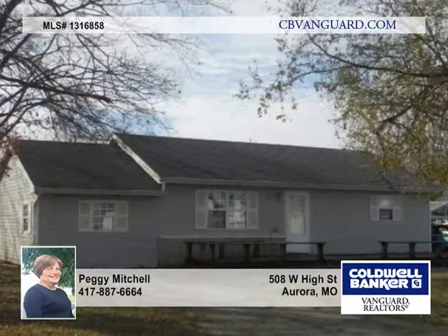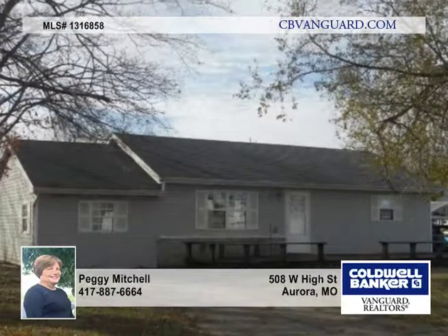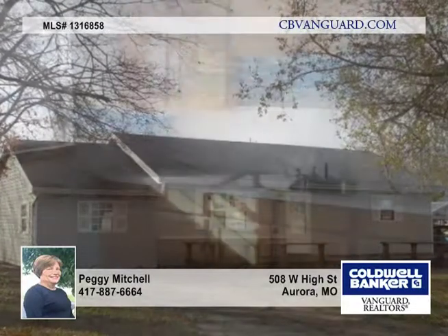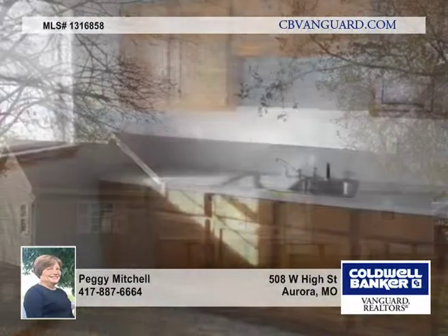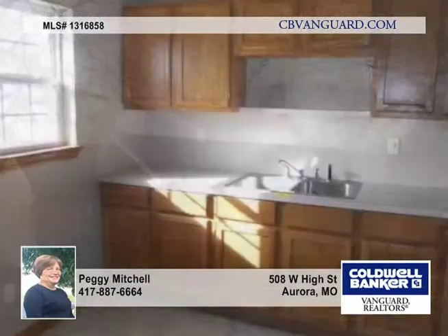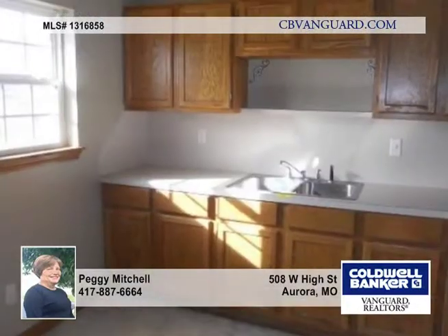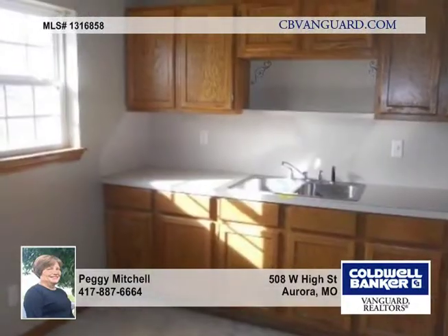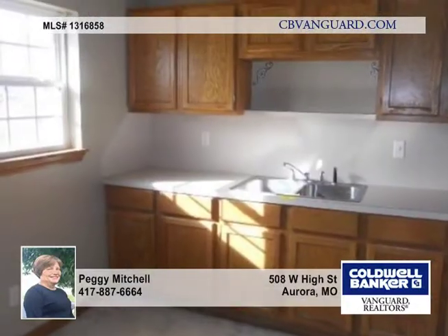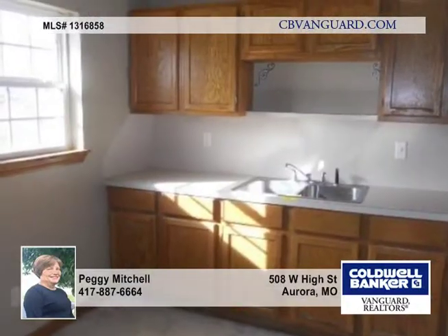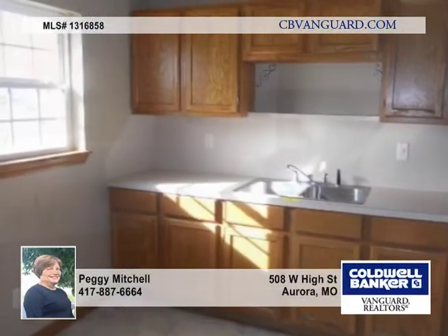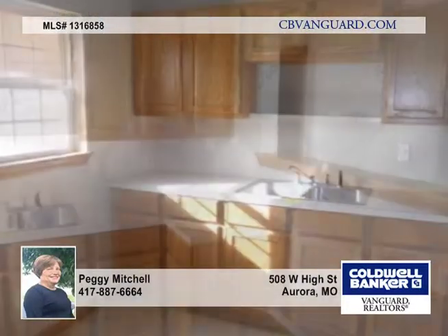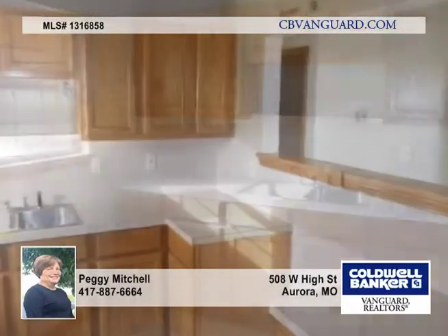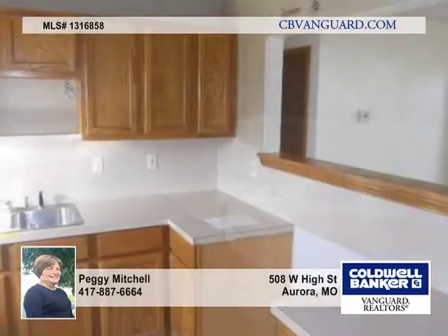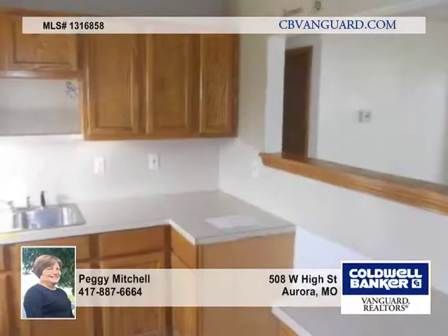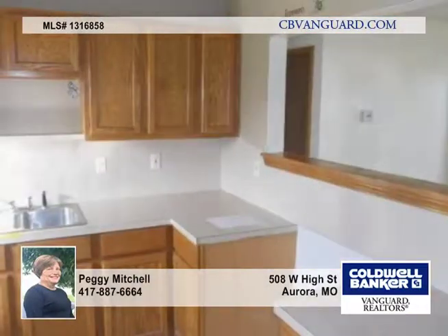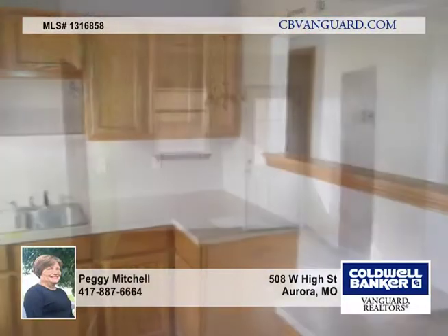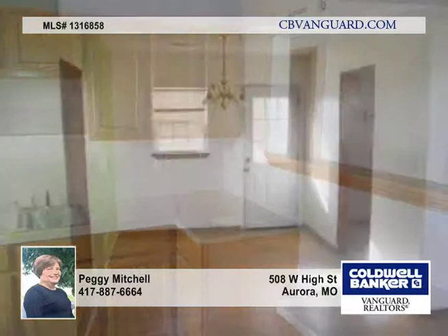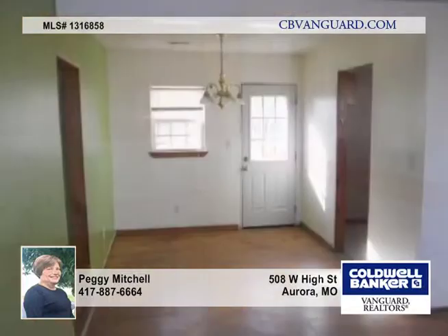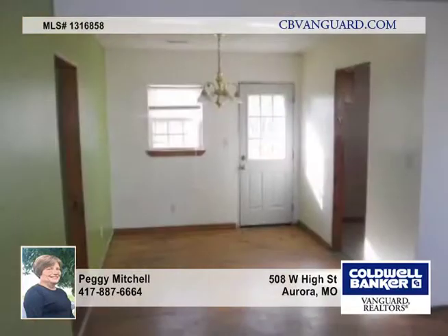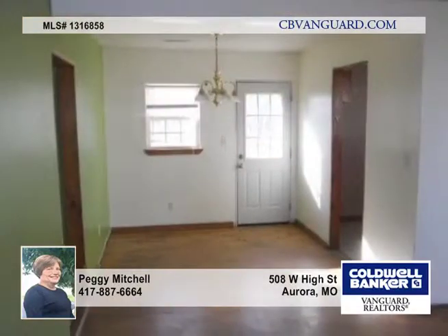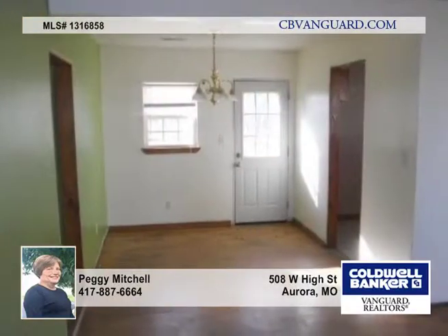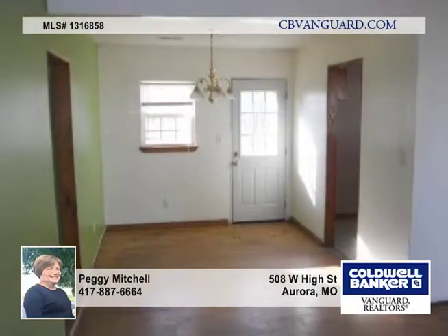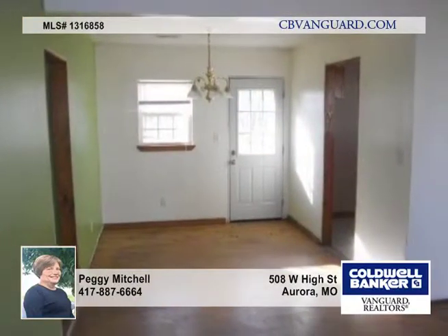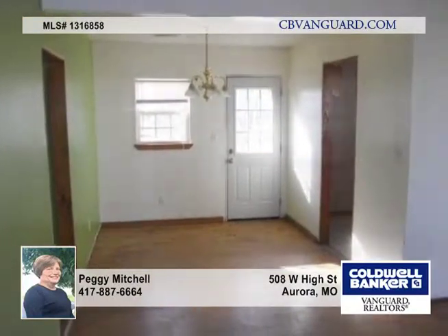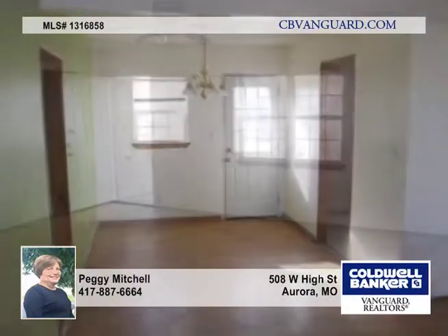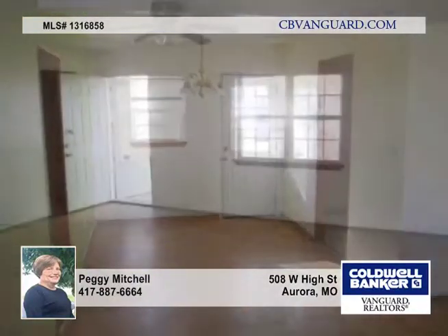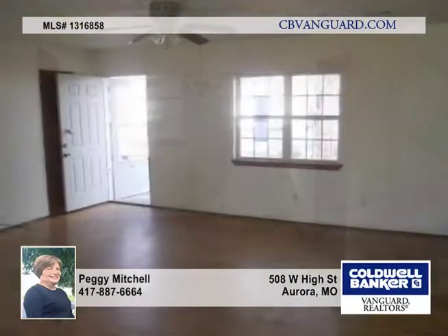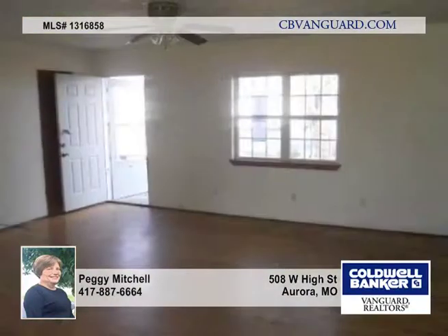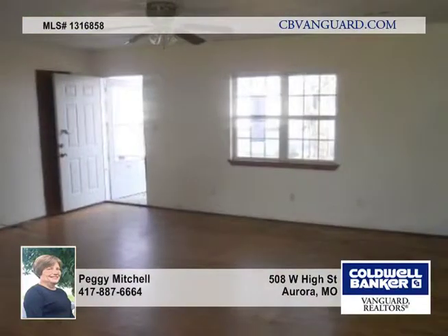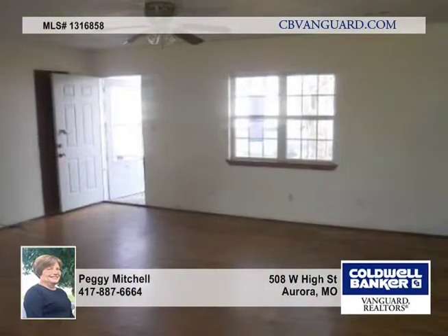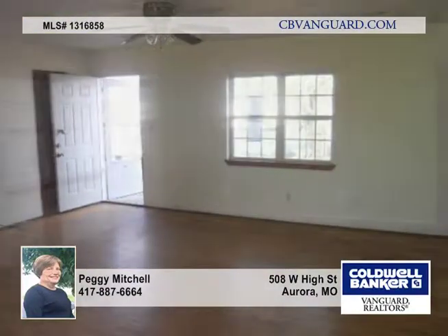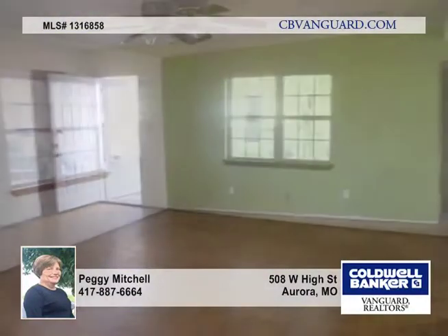Here's a nice ranch house with vinyl siding and a large front deck. This home was remodeled in recent years and features three bedrooms and one bathroom.